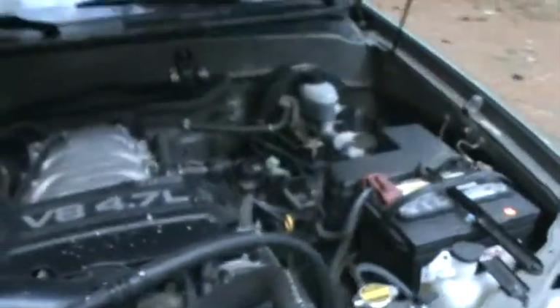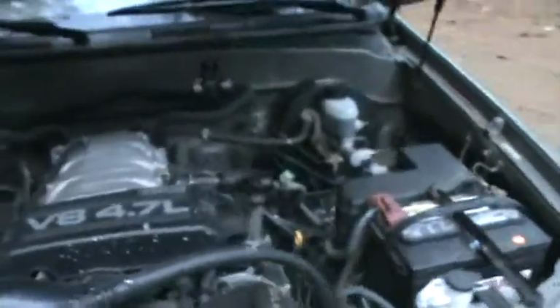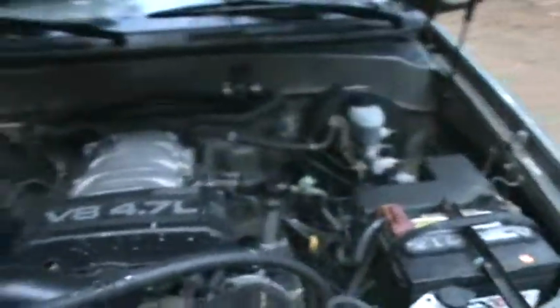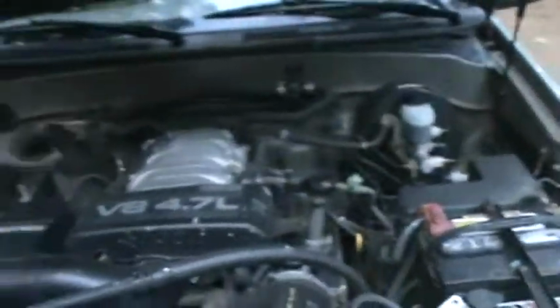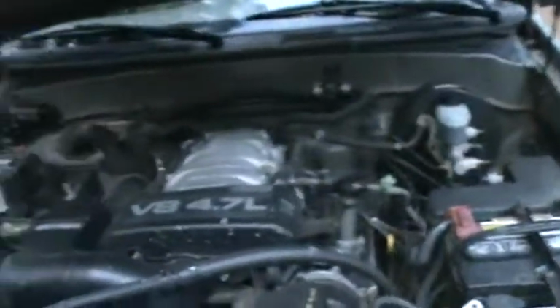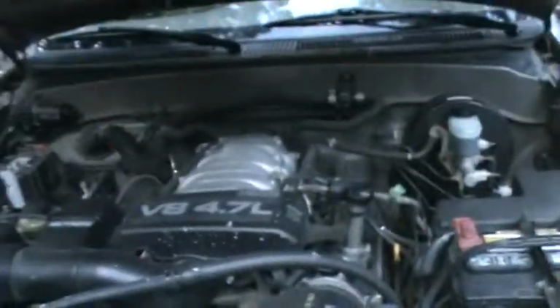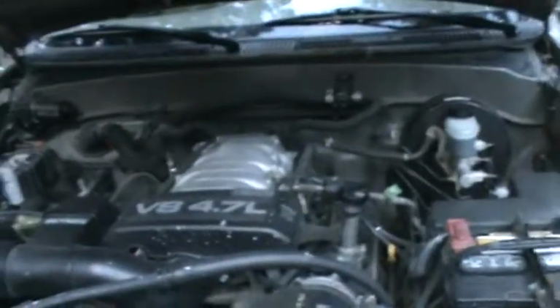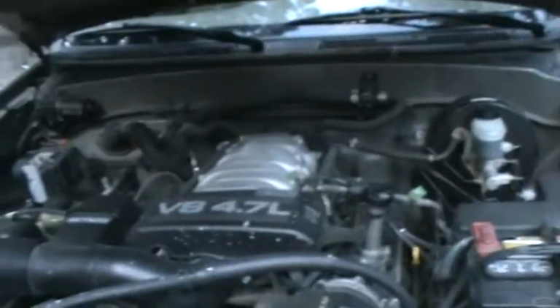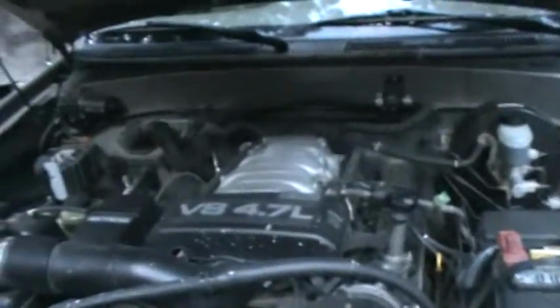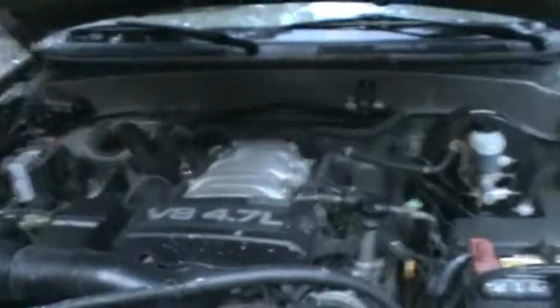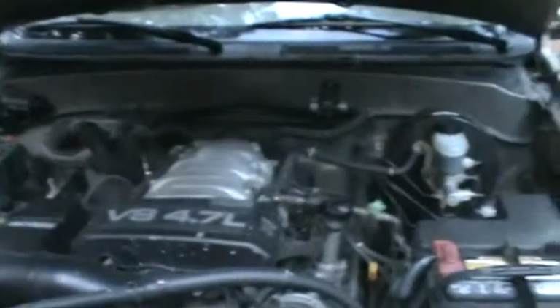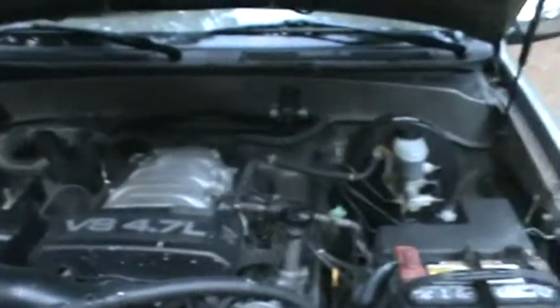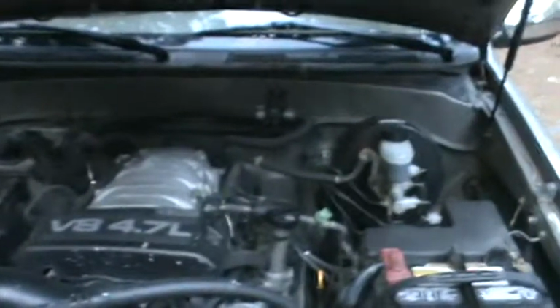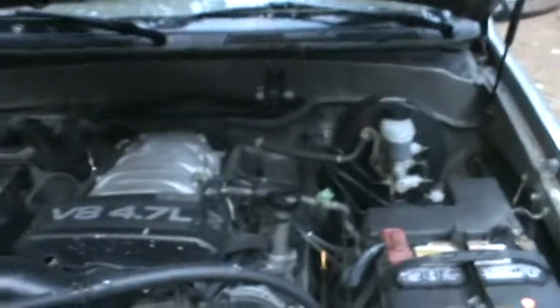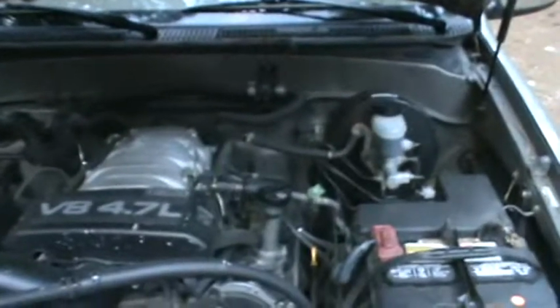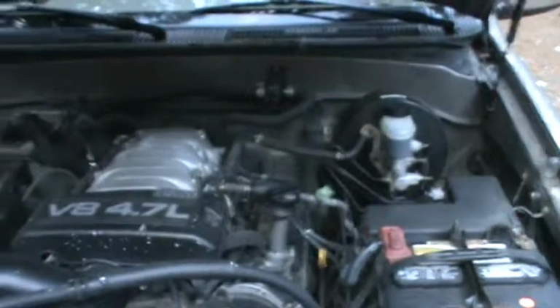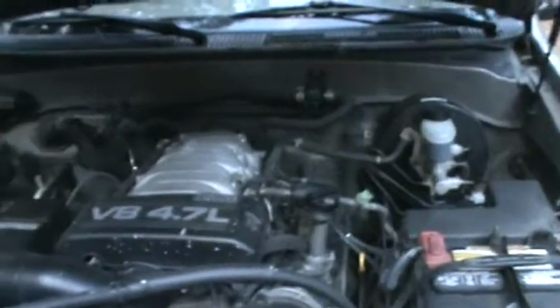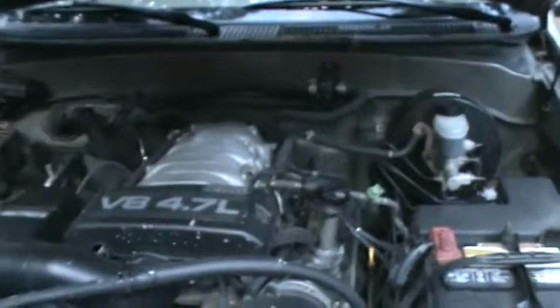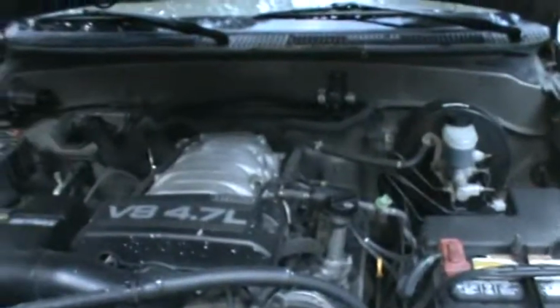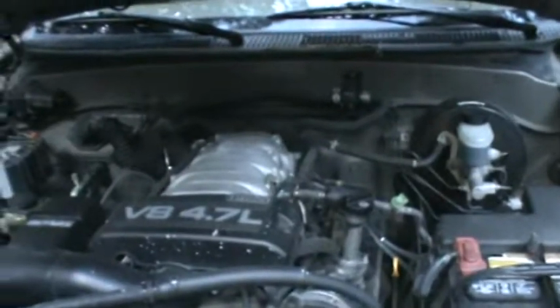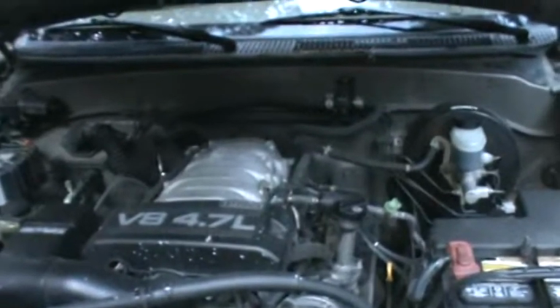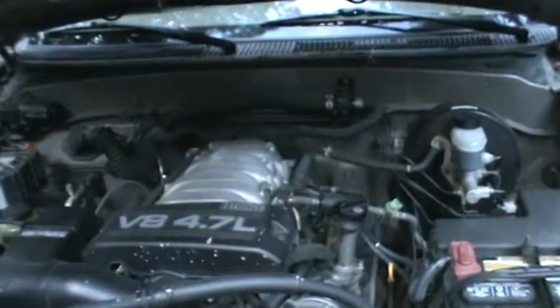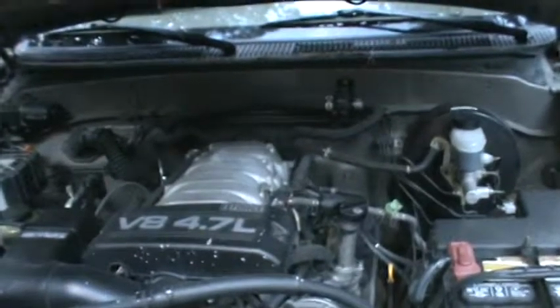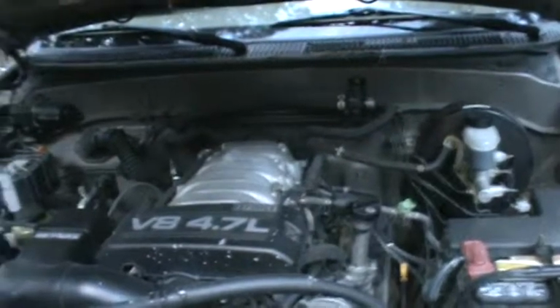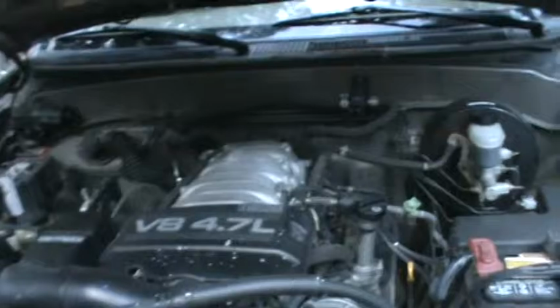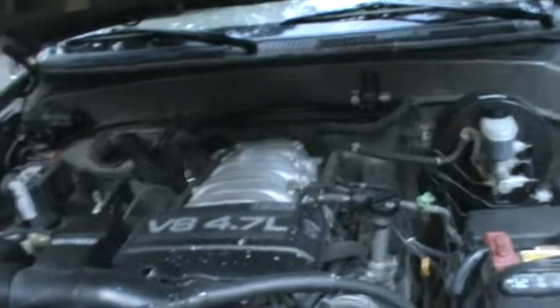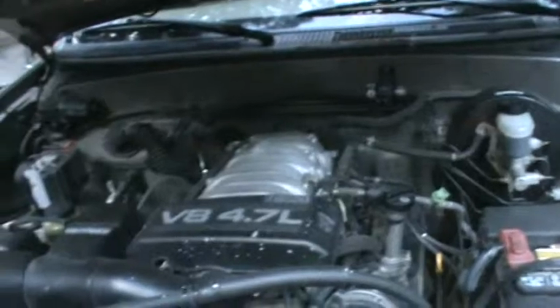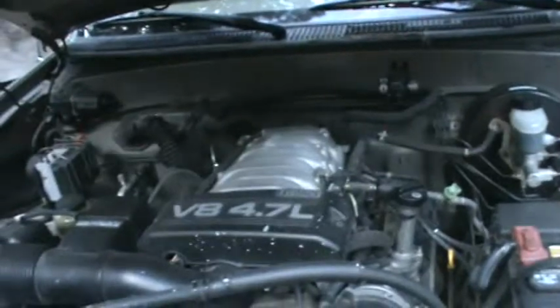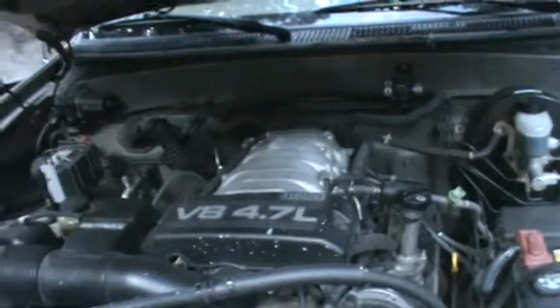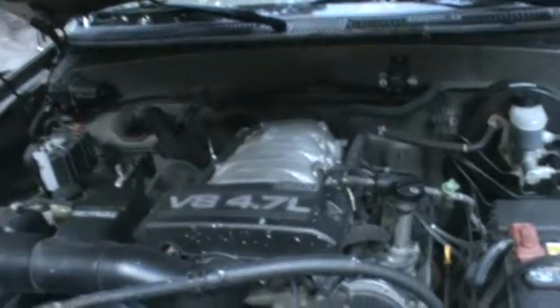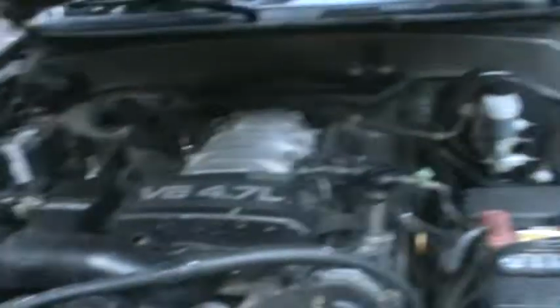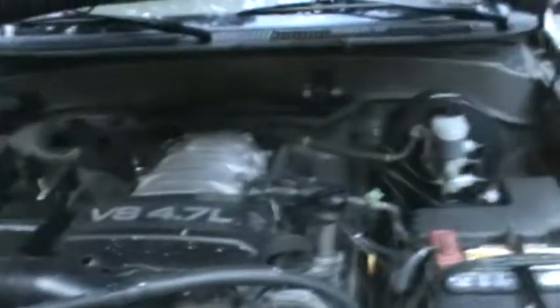If you're lucky like I was, you'll find a hose that was loose, you'll put a clamp on it, and the check engine light goes away — or you can just reset it and it's gone.